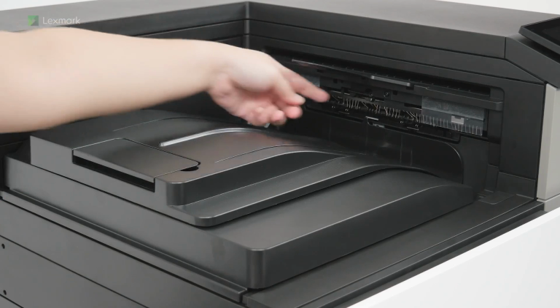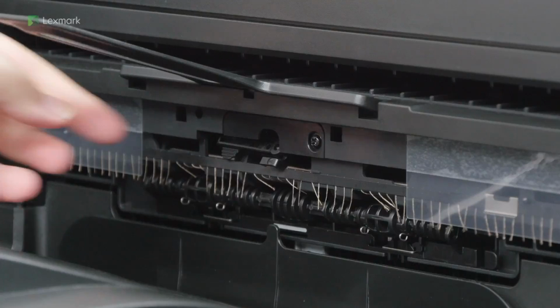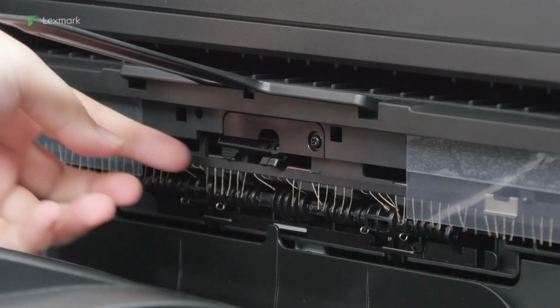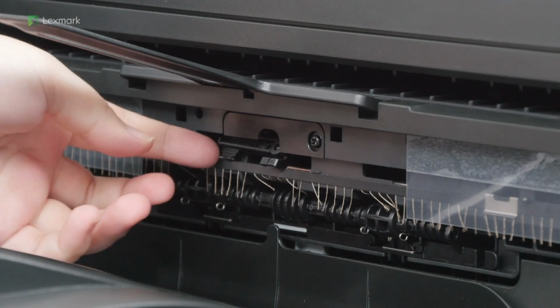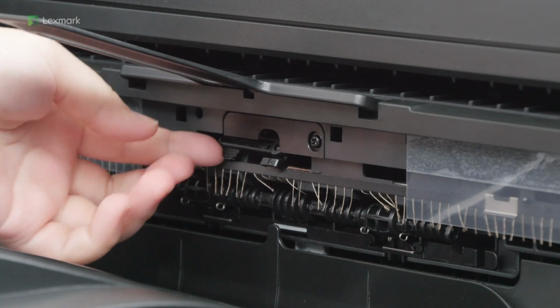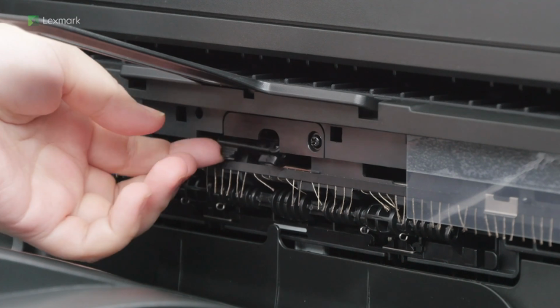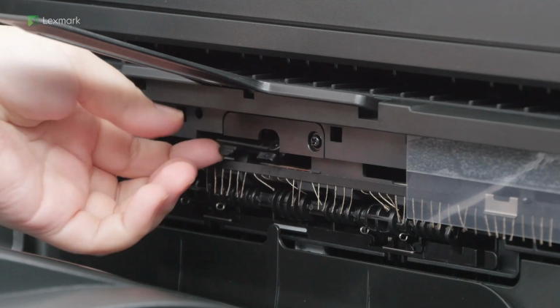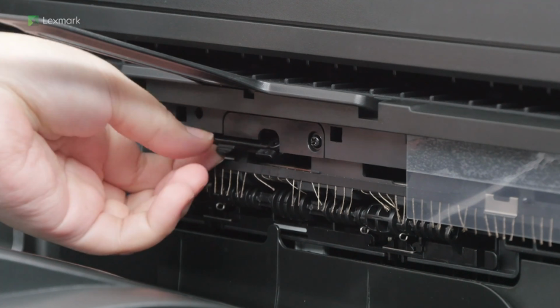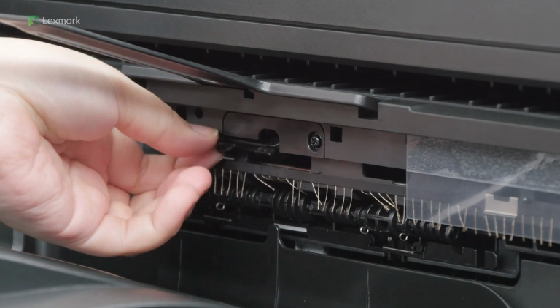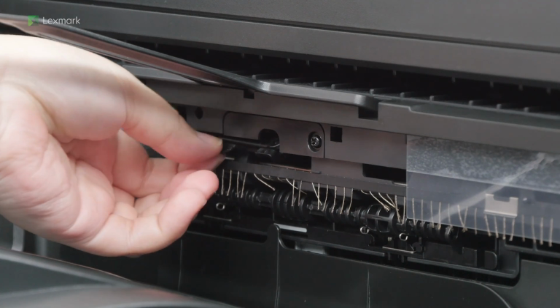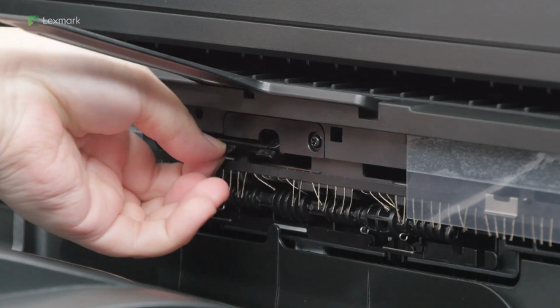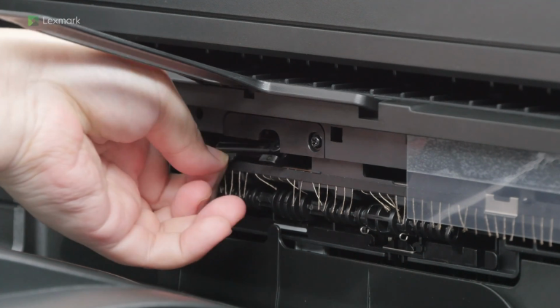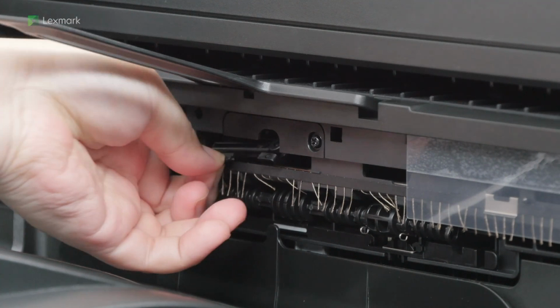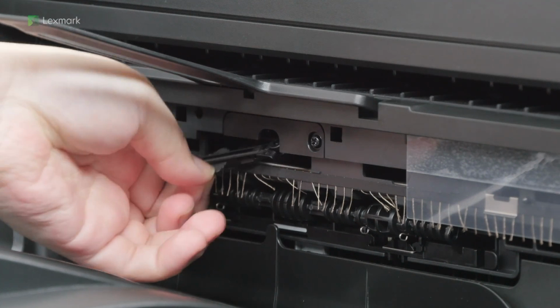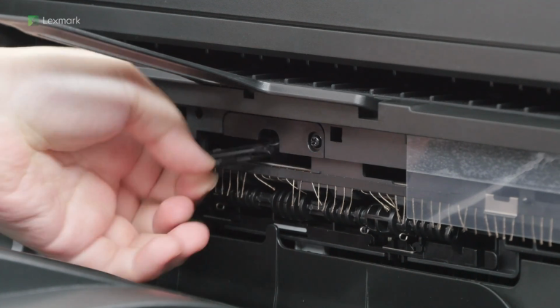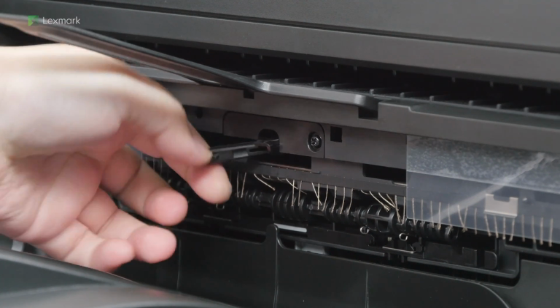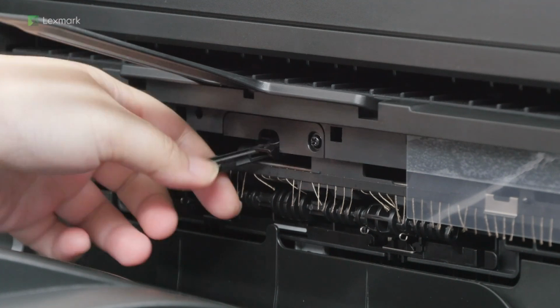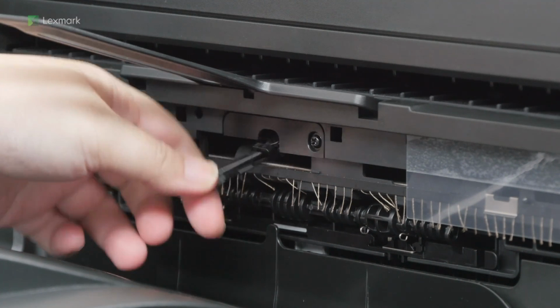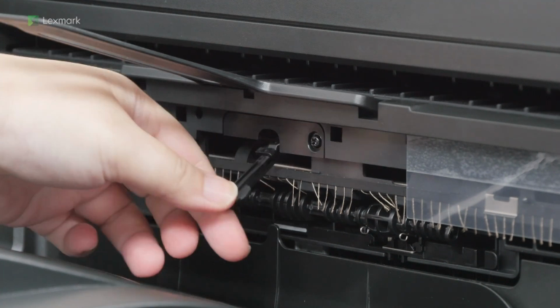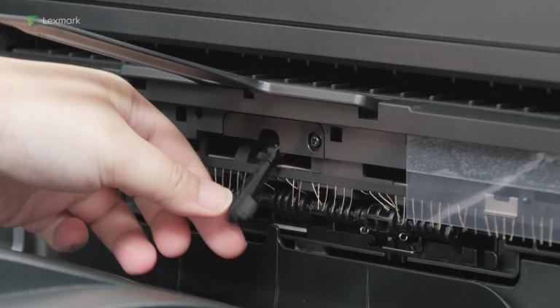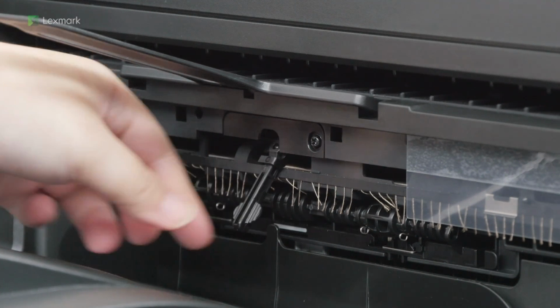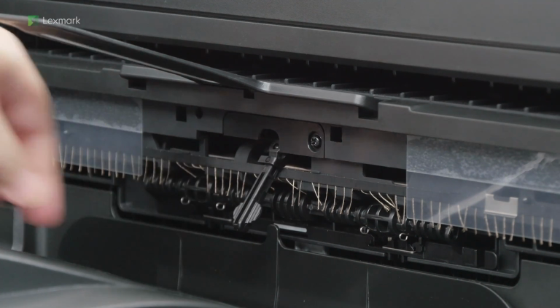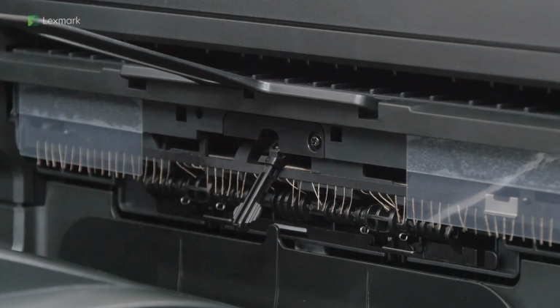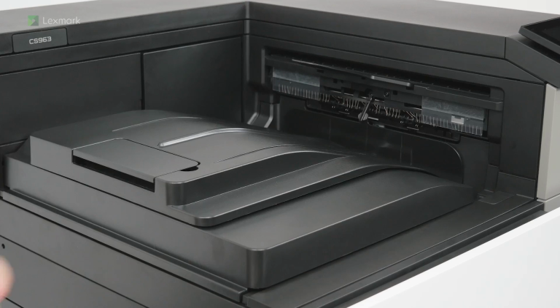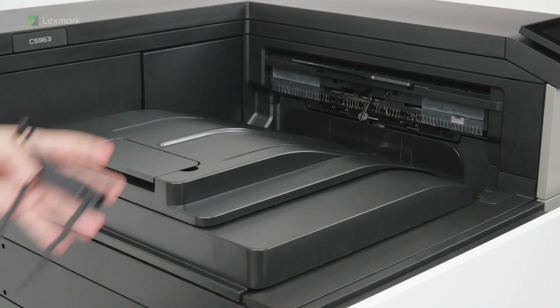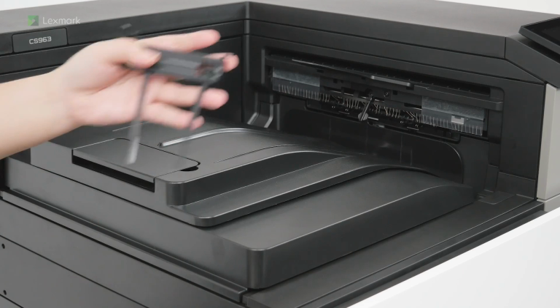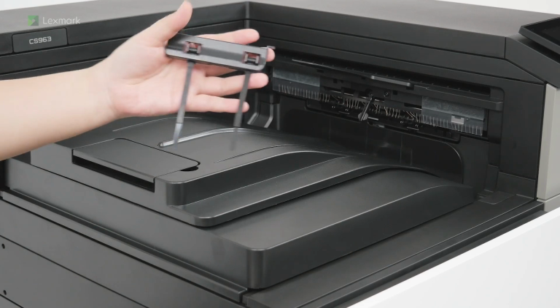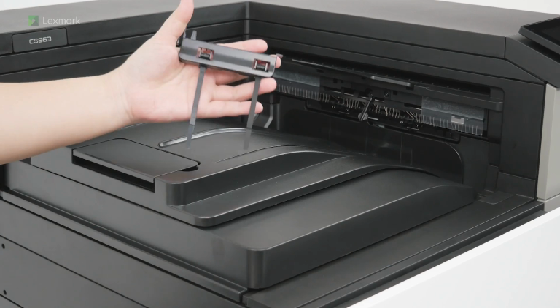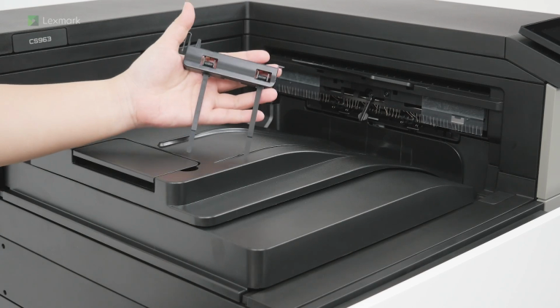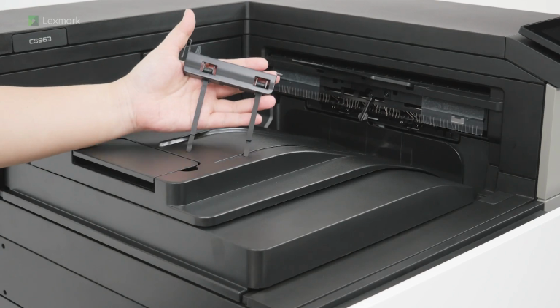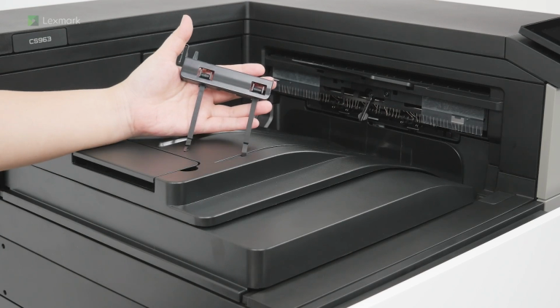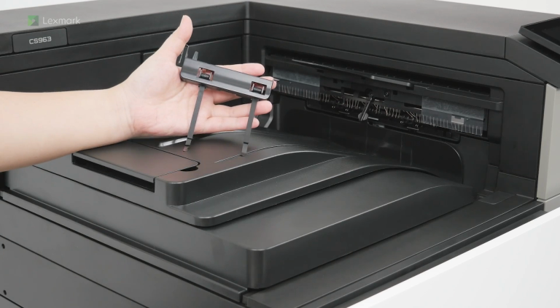Place the exit bin flag in the open position. Attach the bin flag cover.